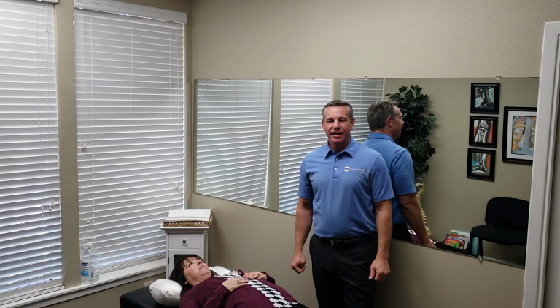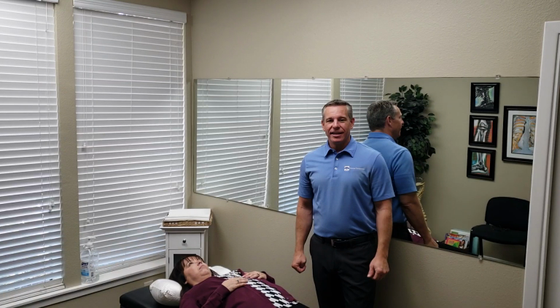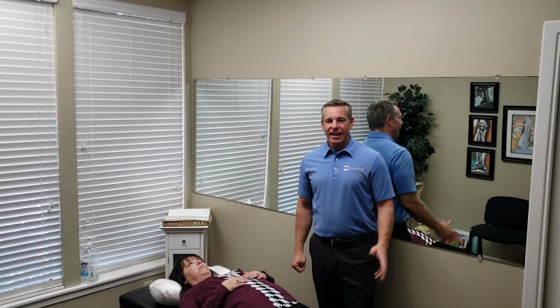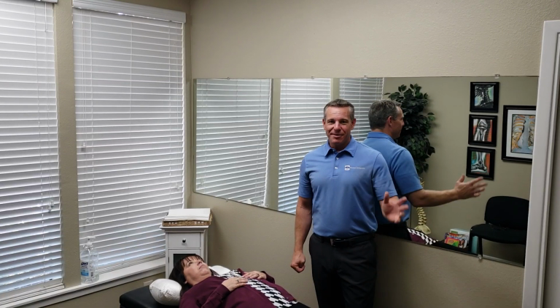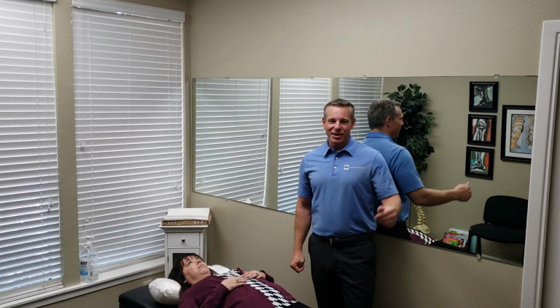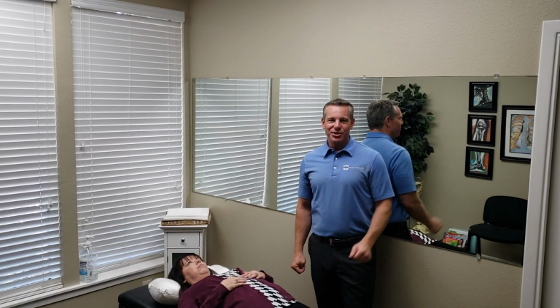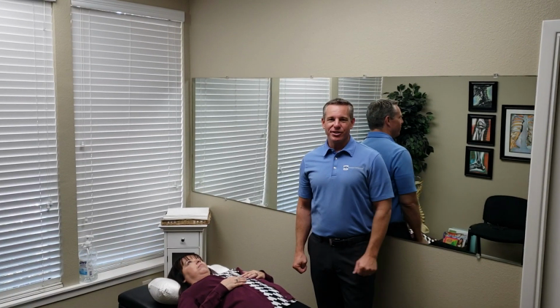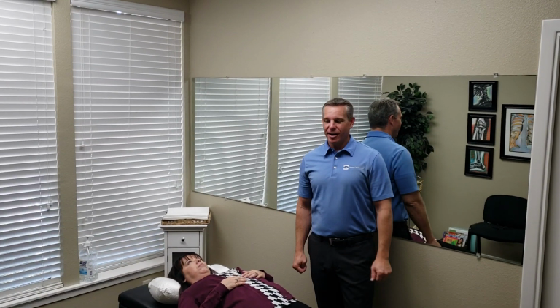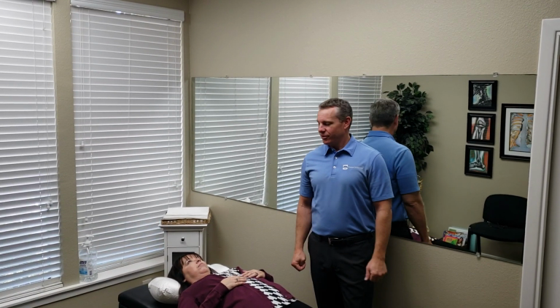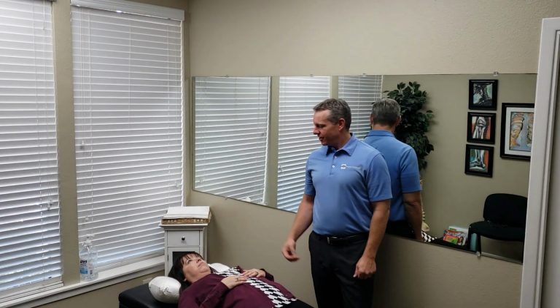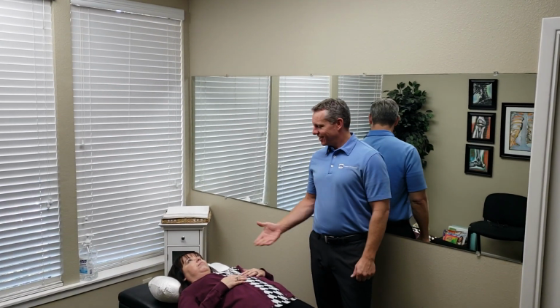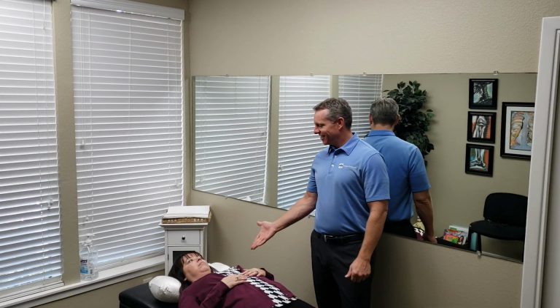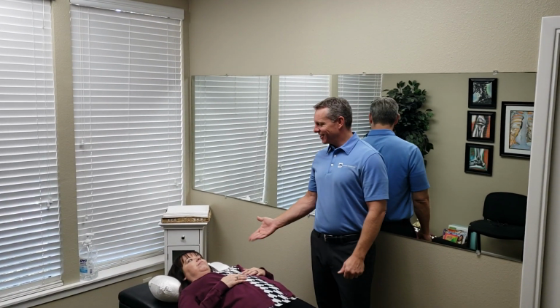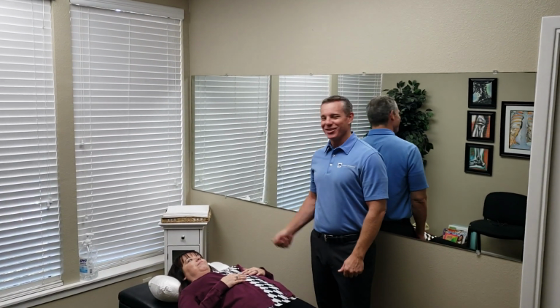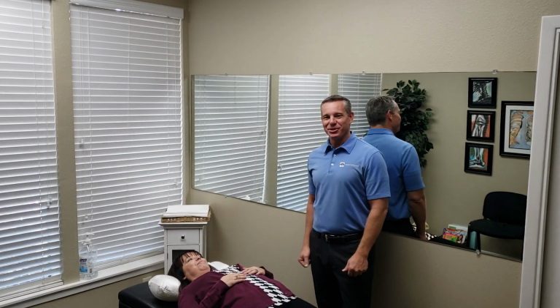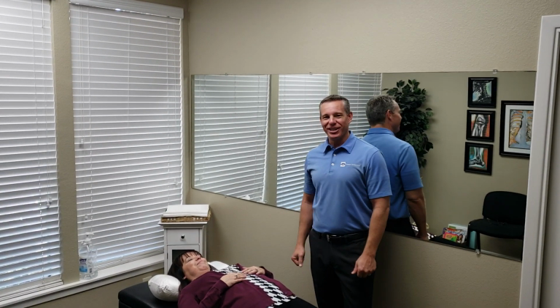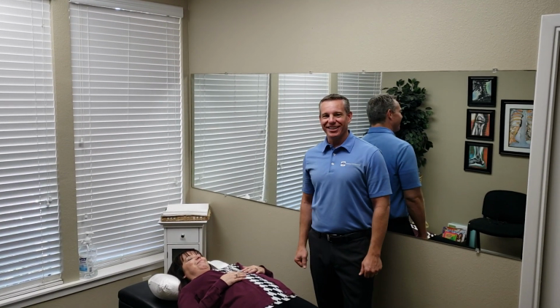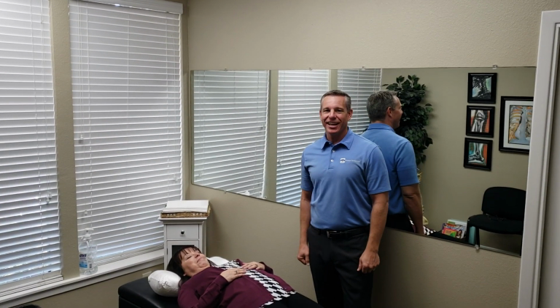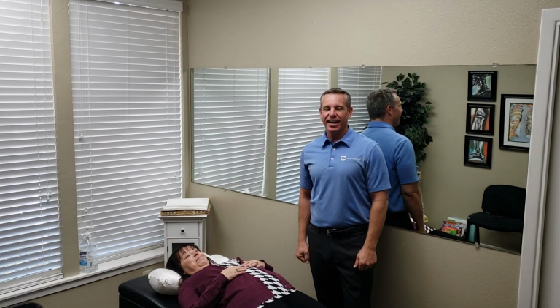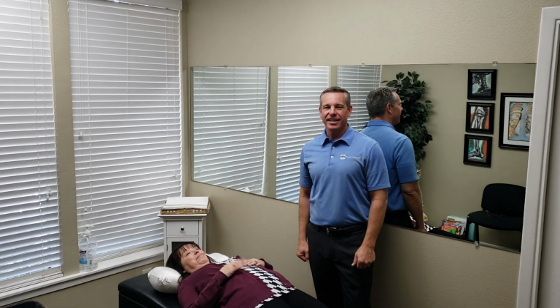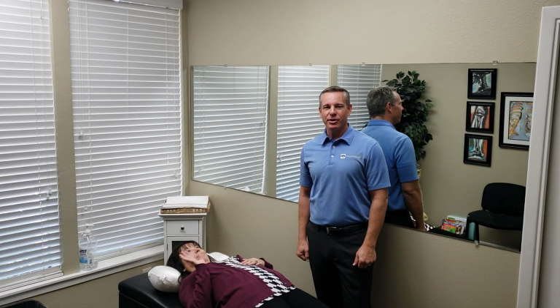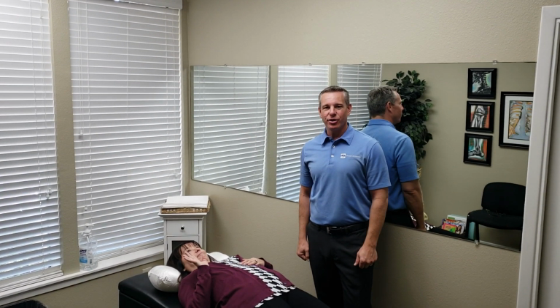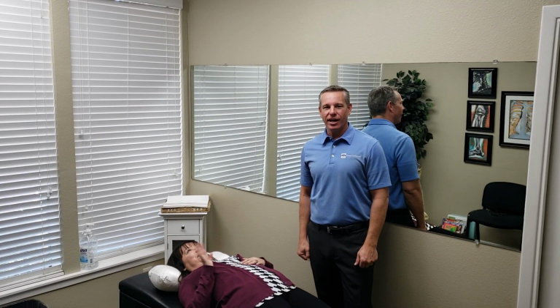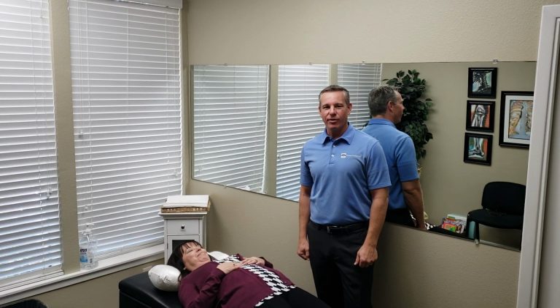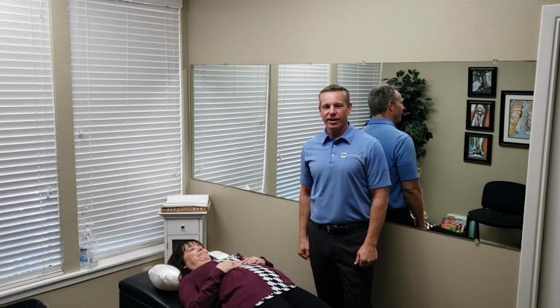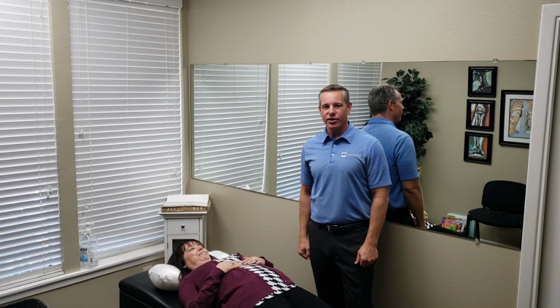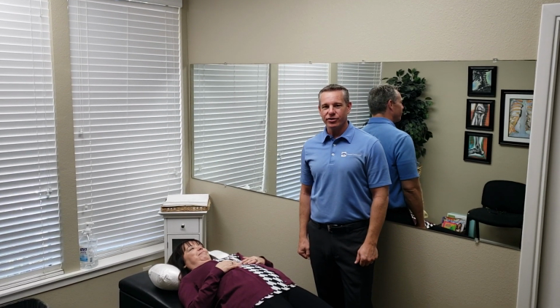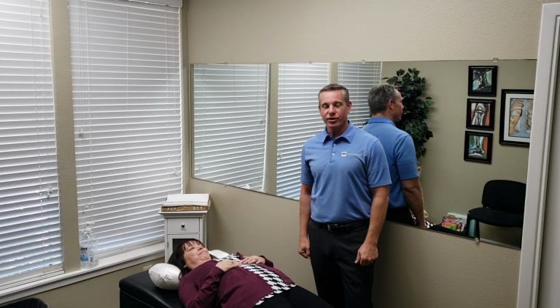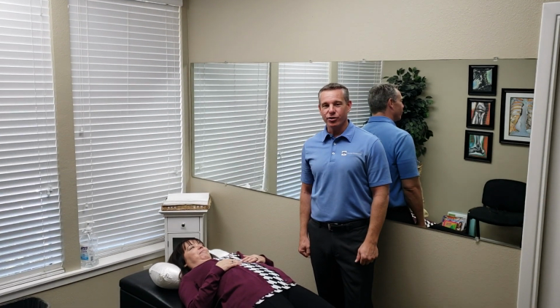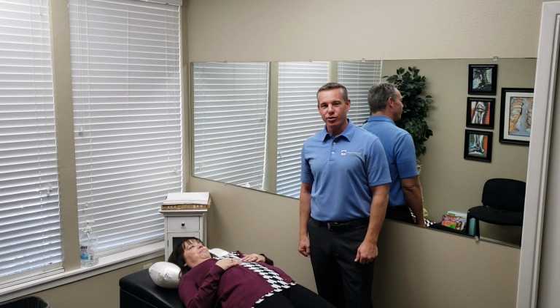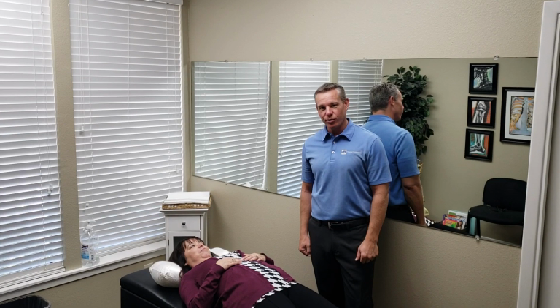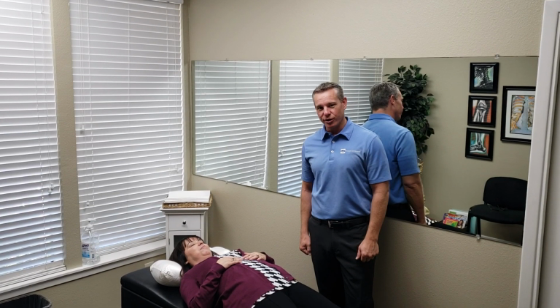Hey, I'm Dr. Jared Thomas. This is Regina, and I'm going to show you how I adjust her shoulders.